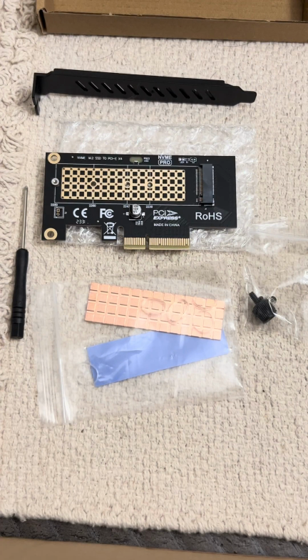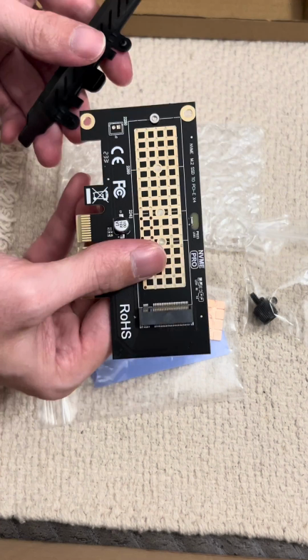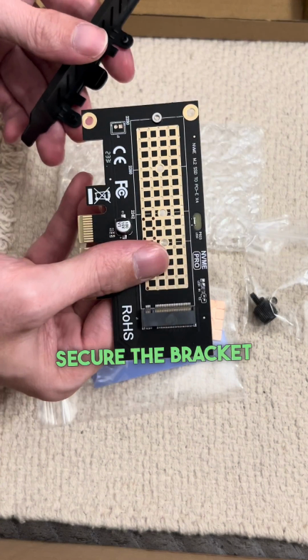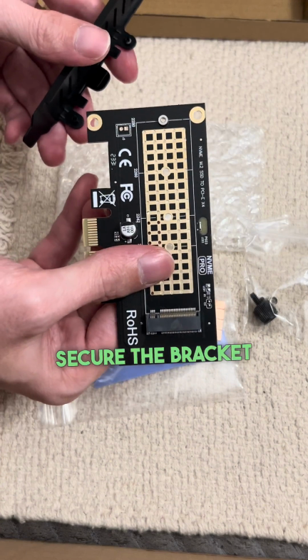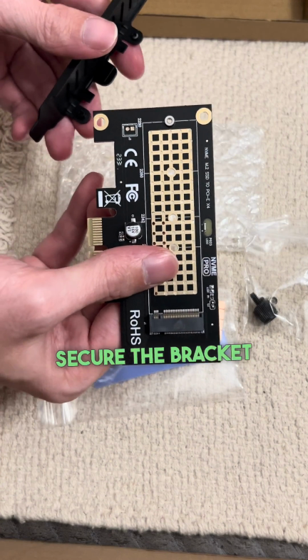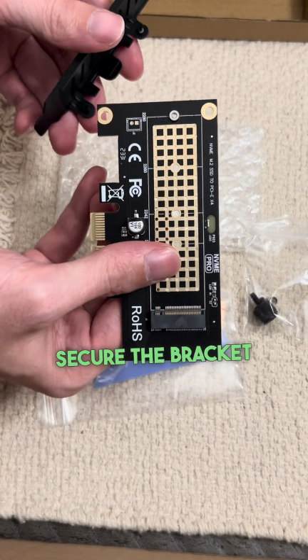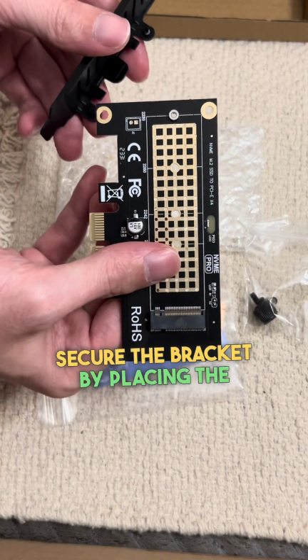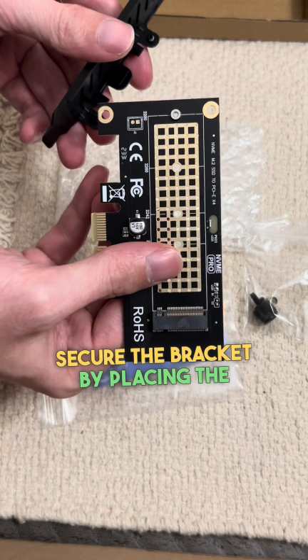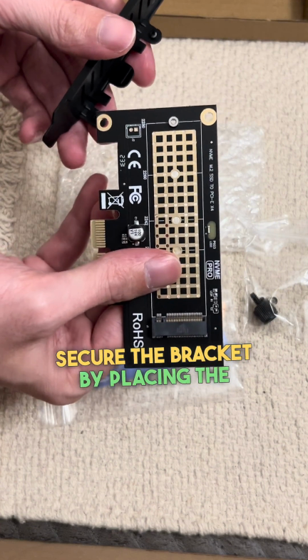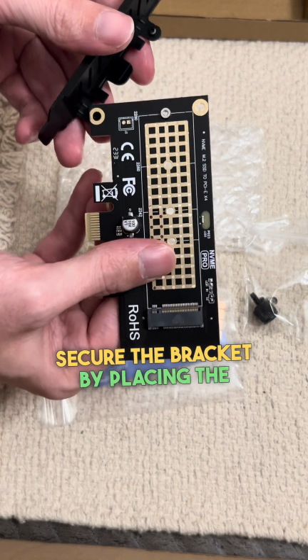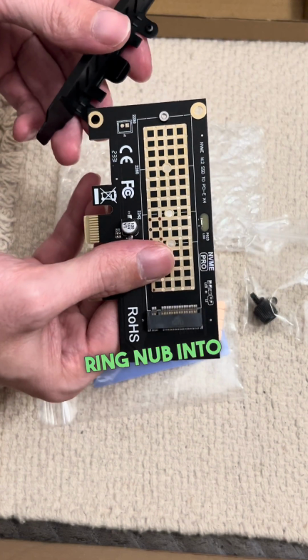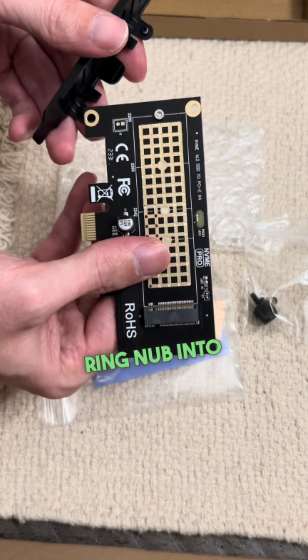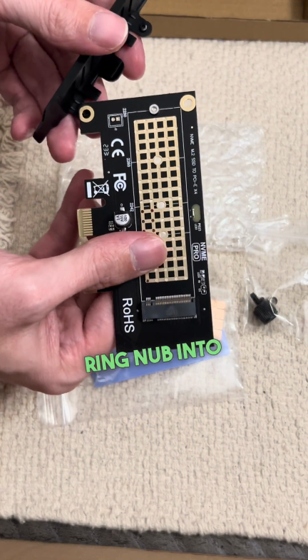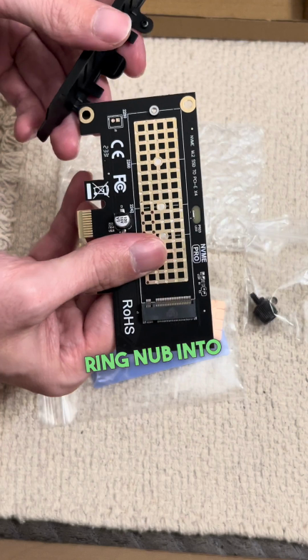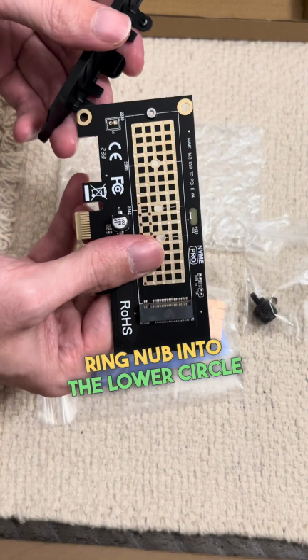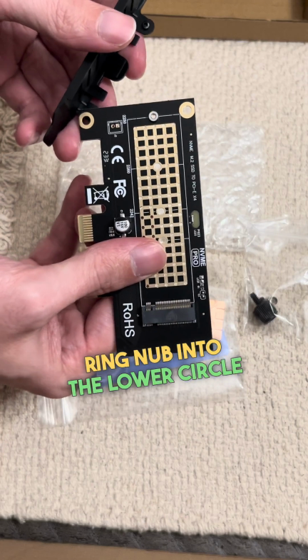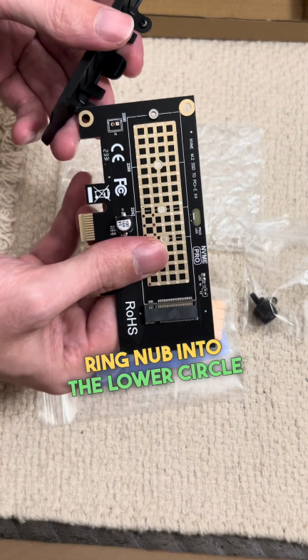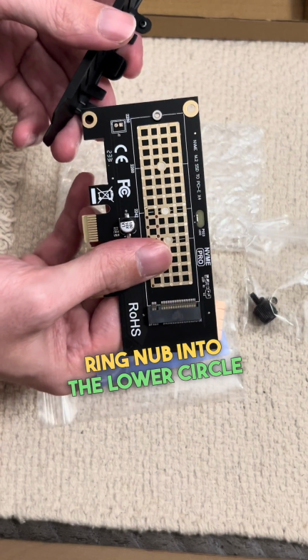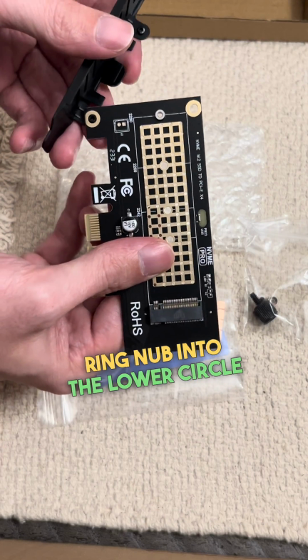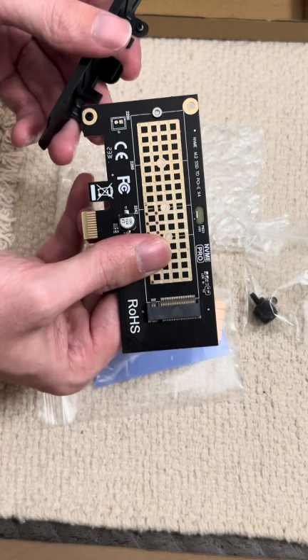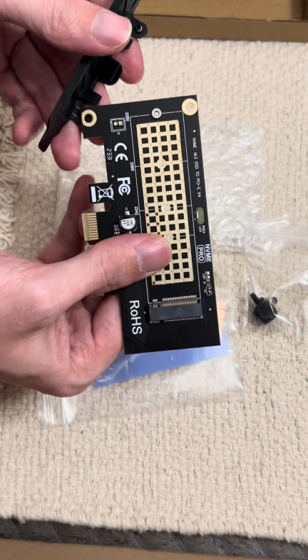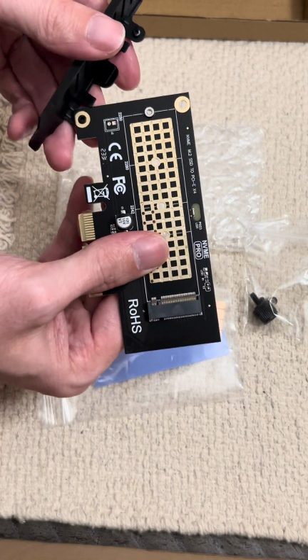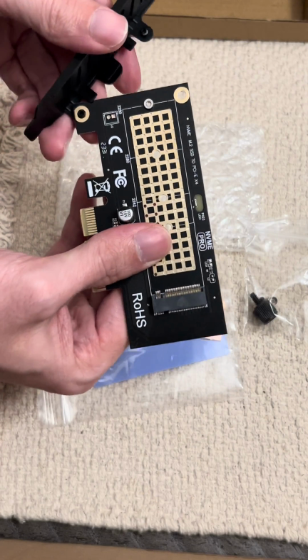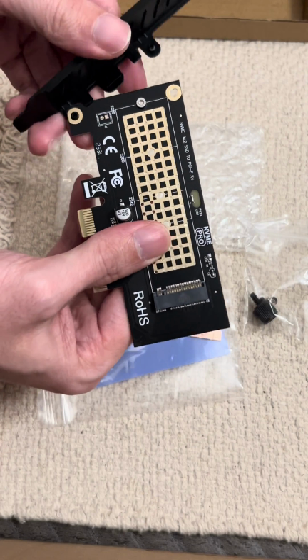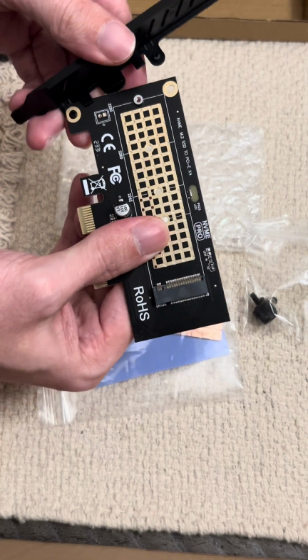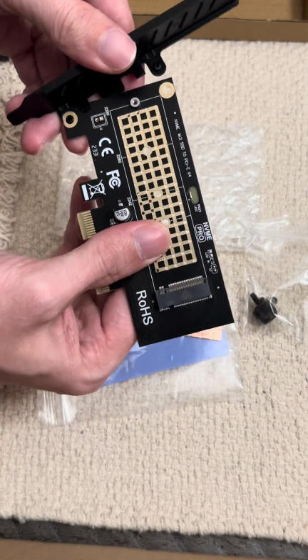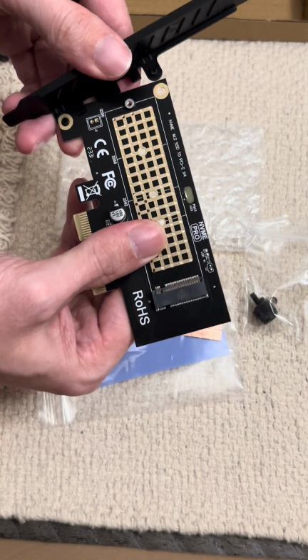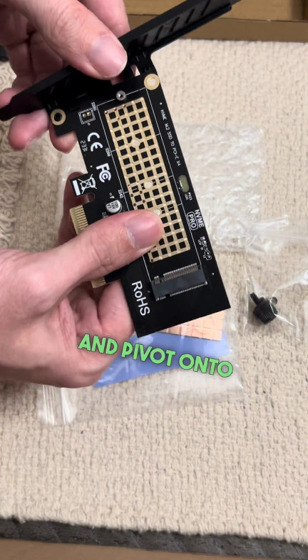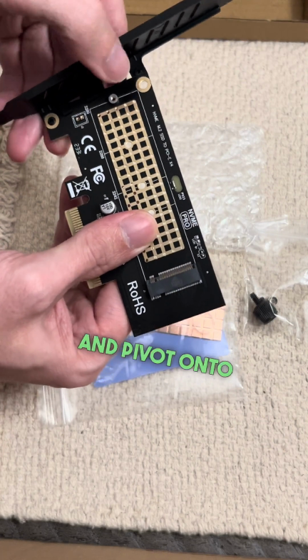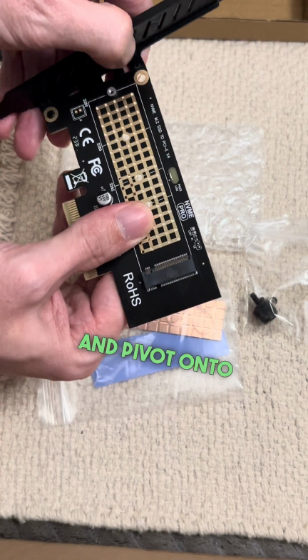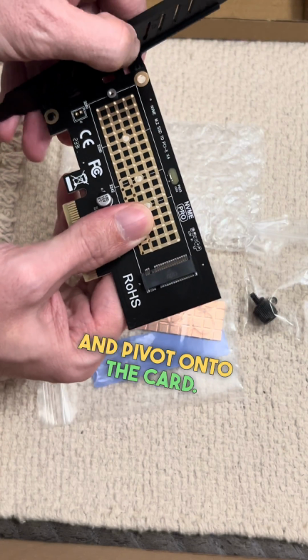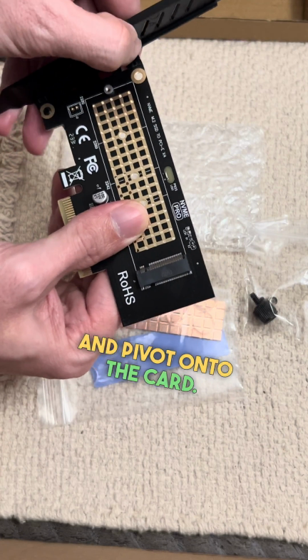Secure the bracket by placing the ring nub into the lower circle and pivot onto the card.